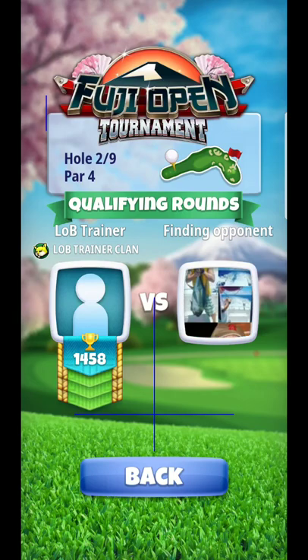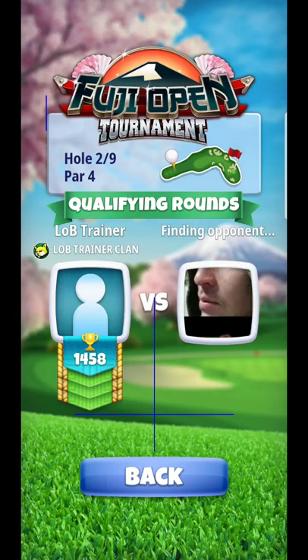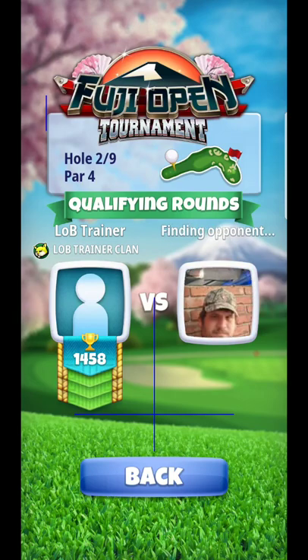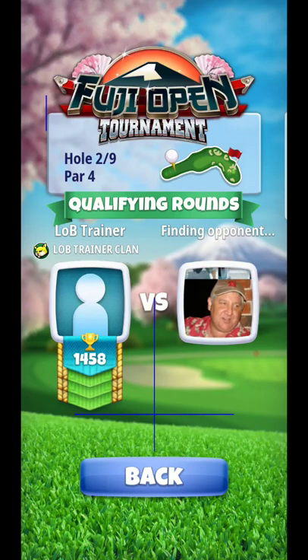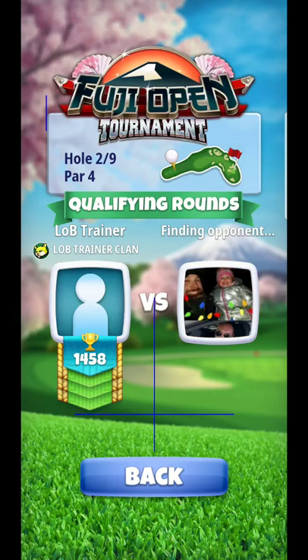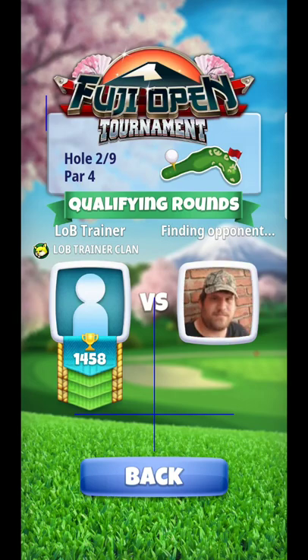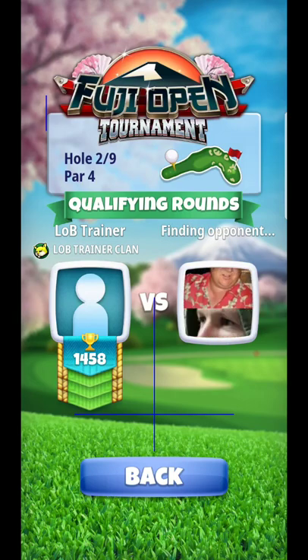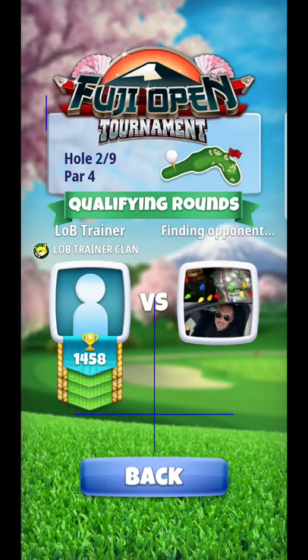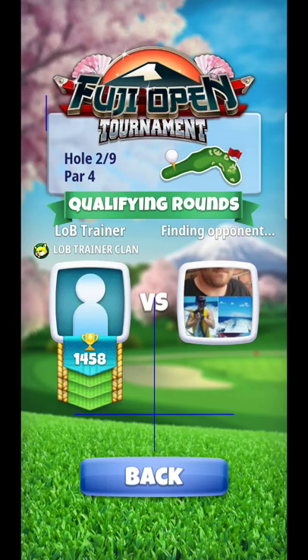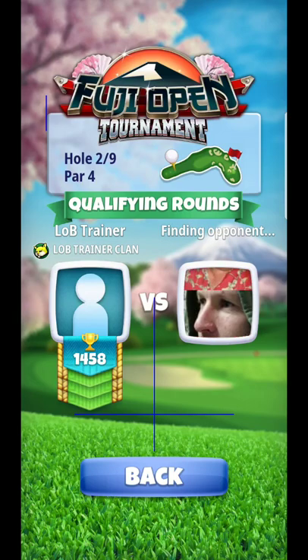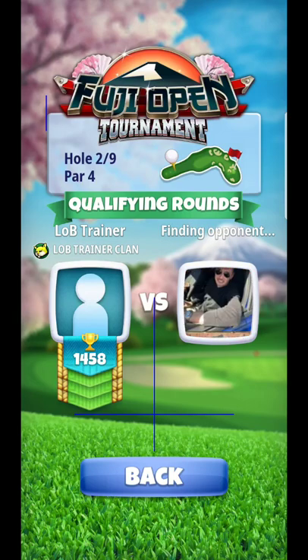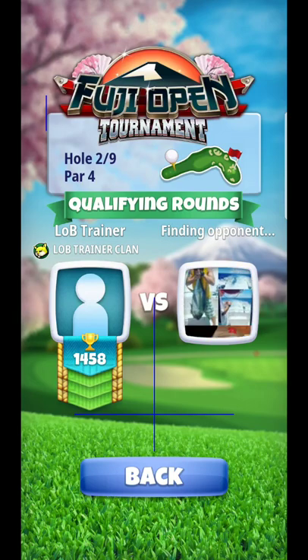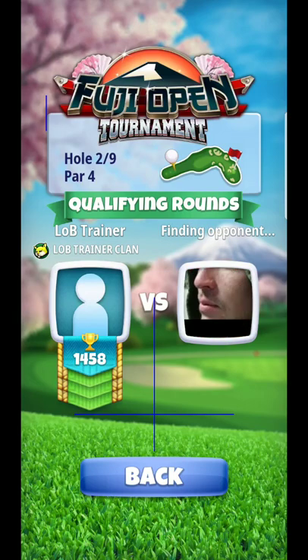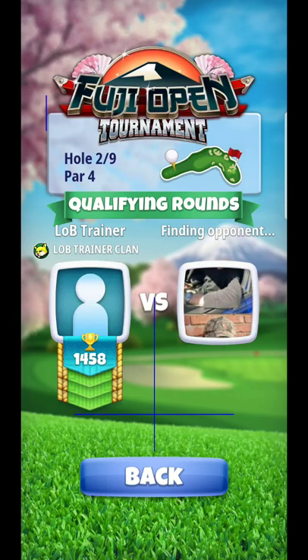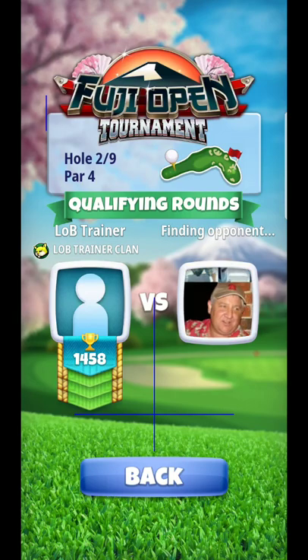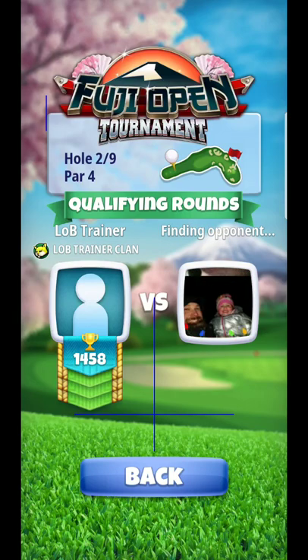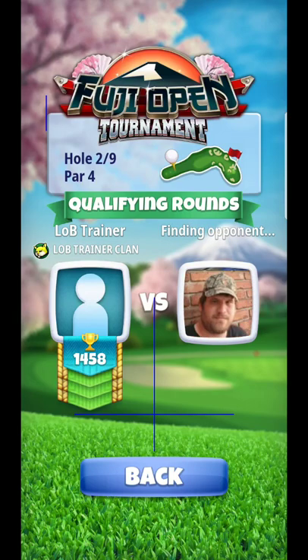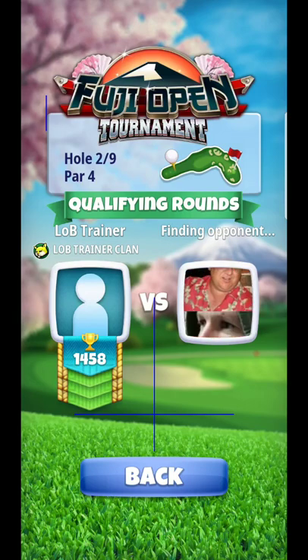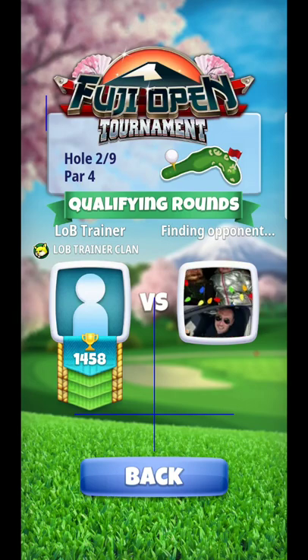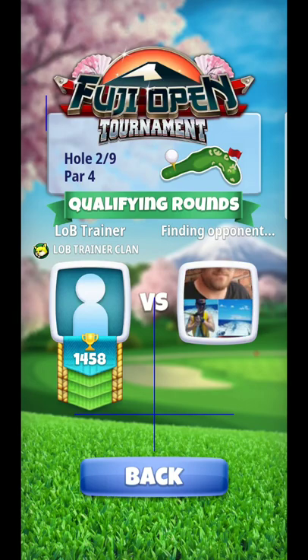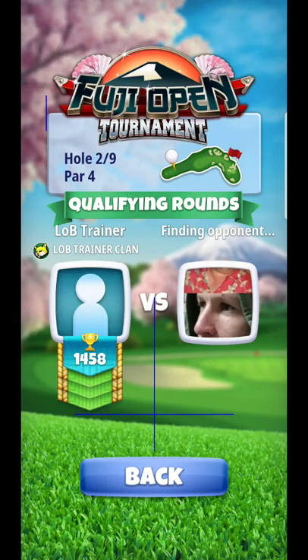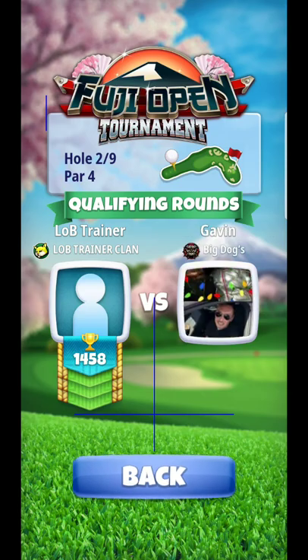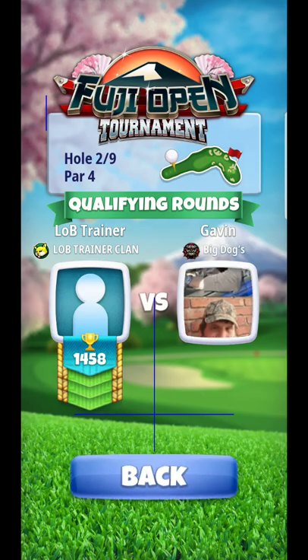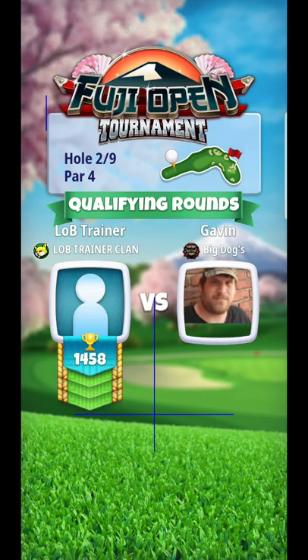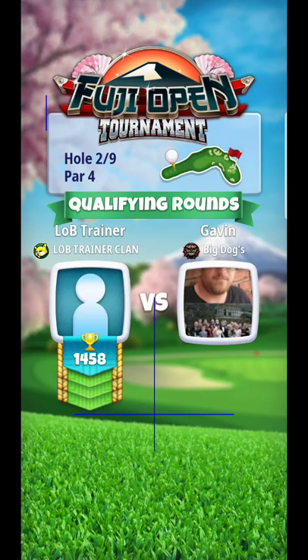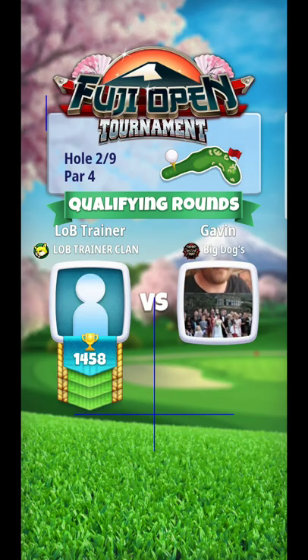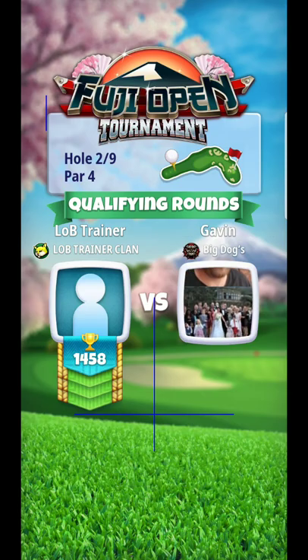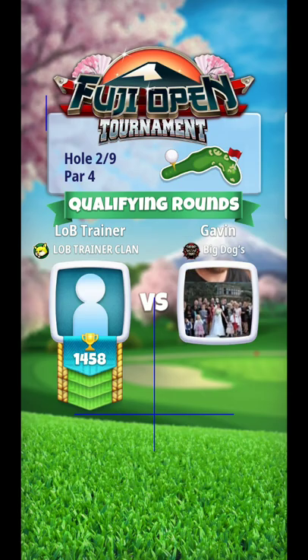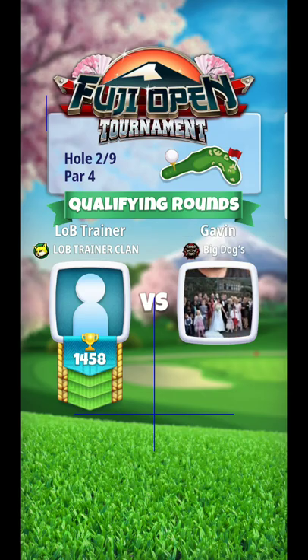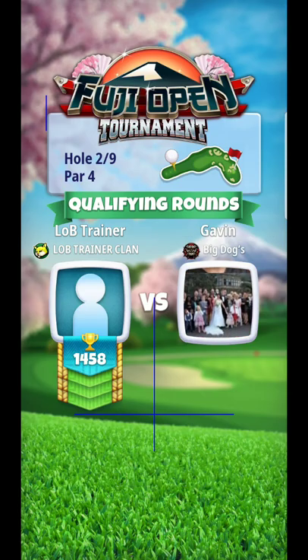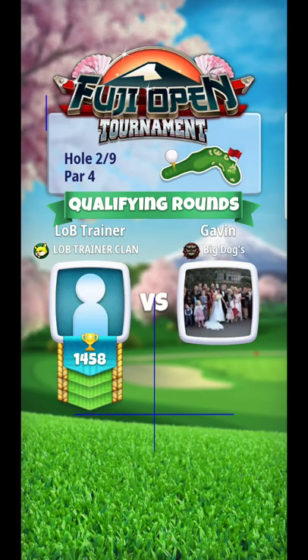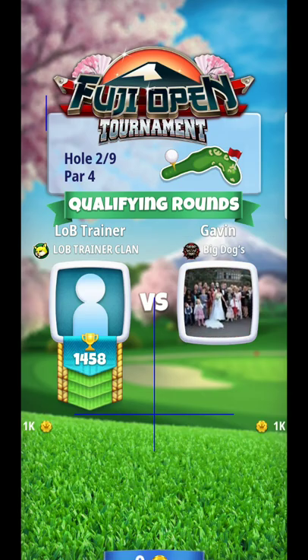Alright, hello everyone. Here we are, hole number two. Just going to get these going.